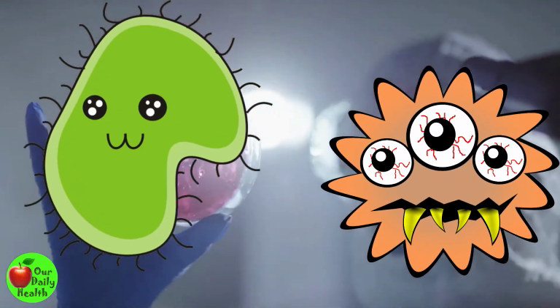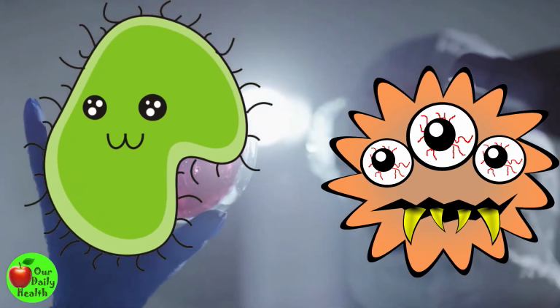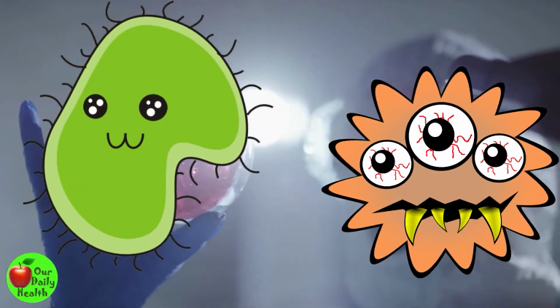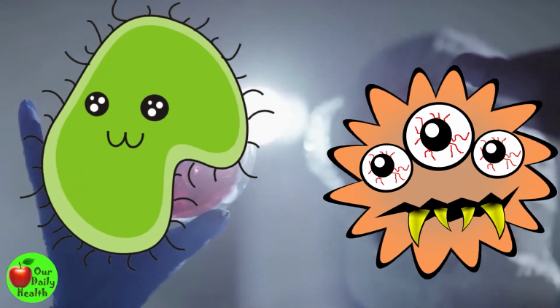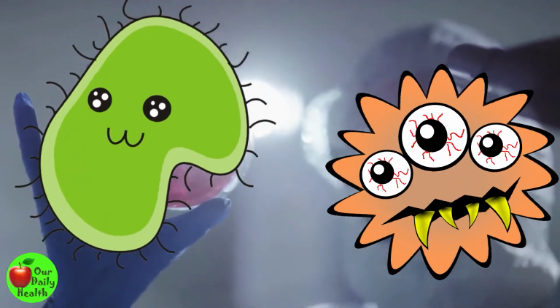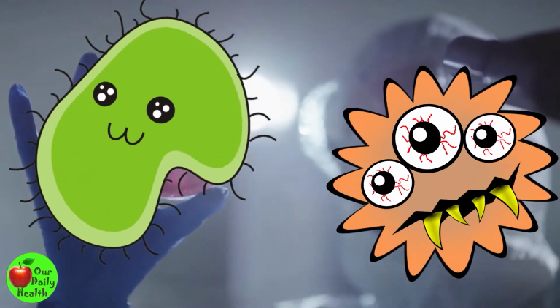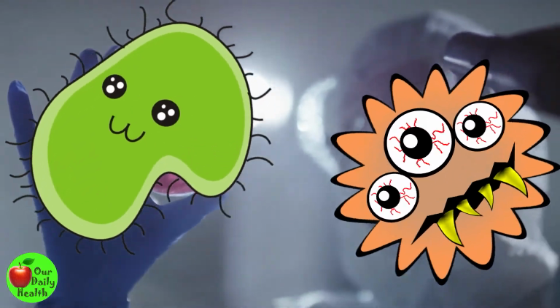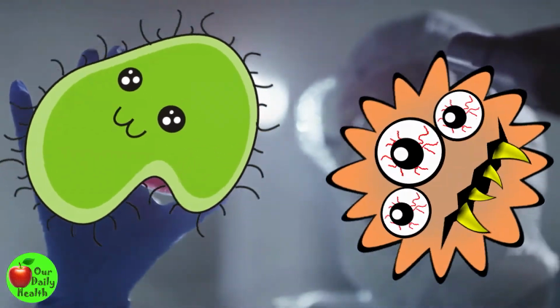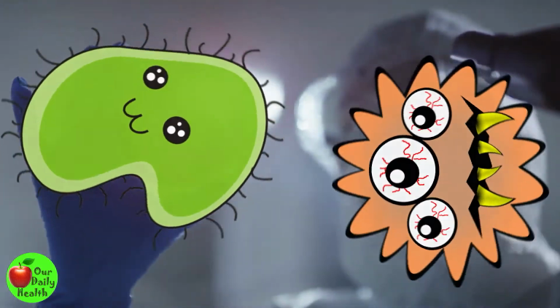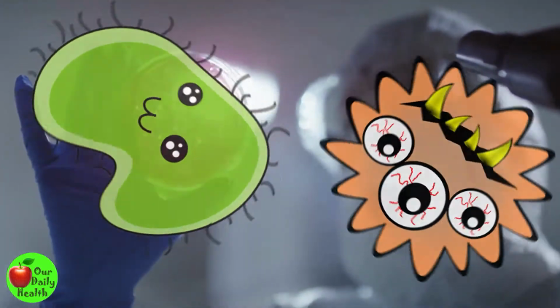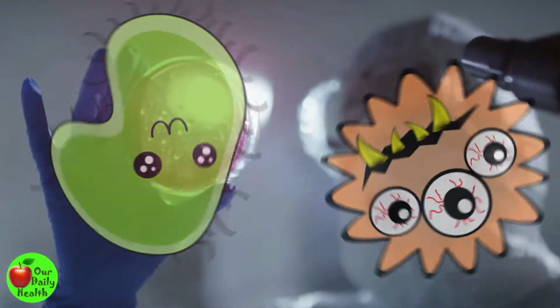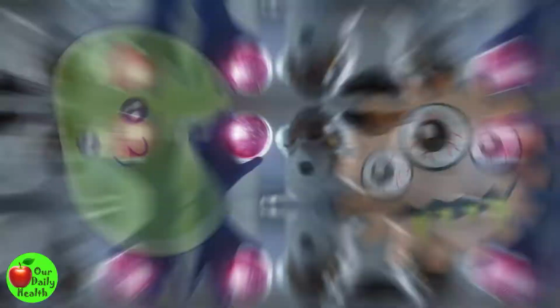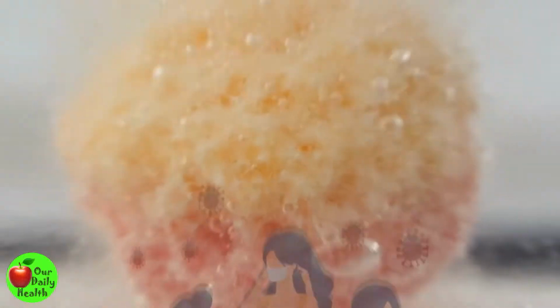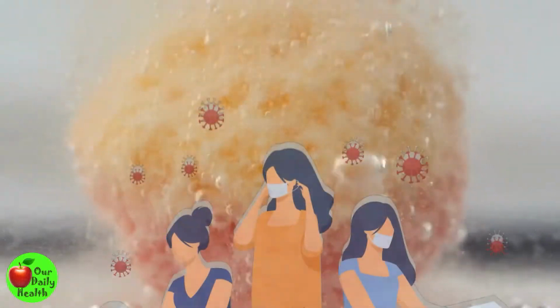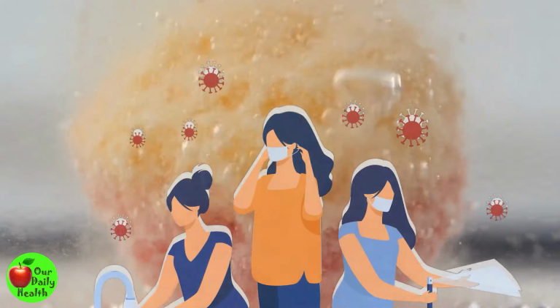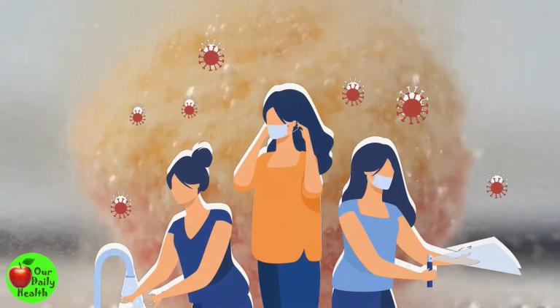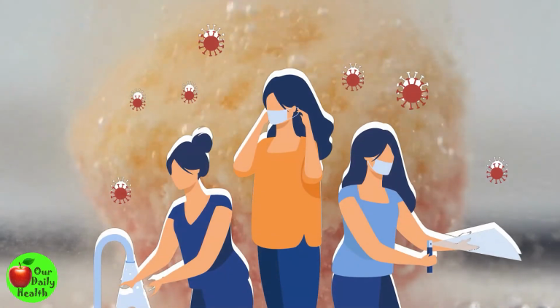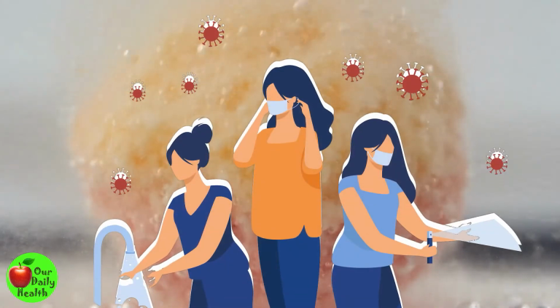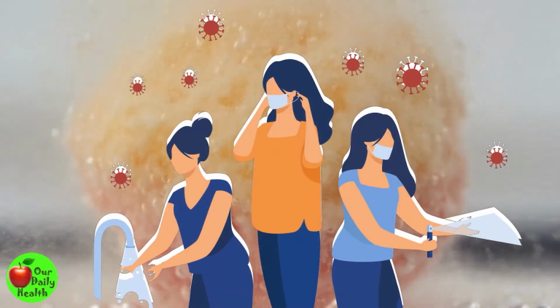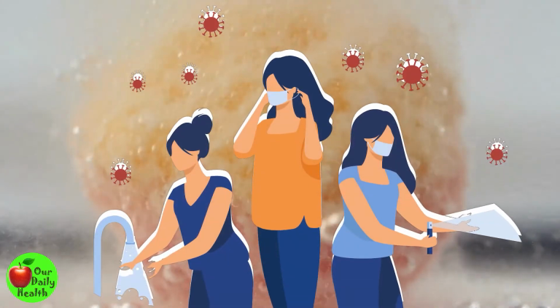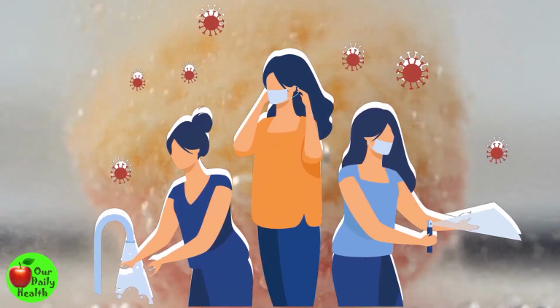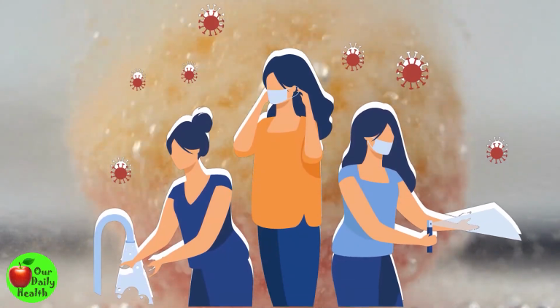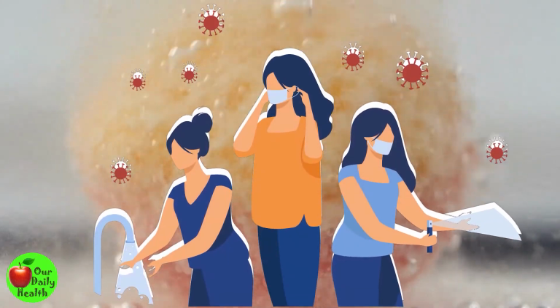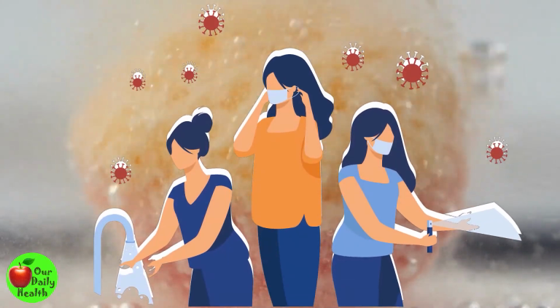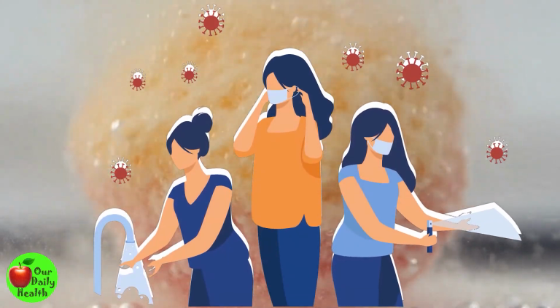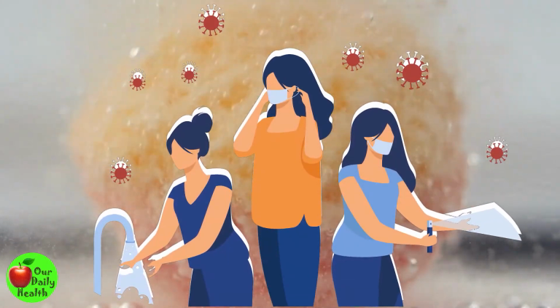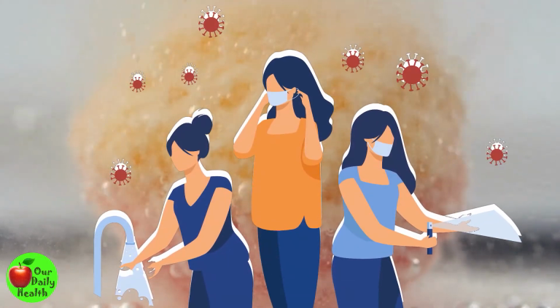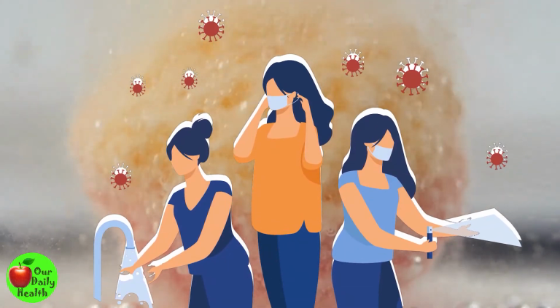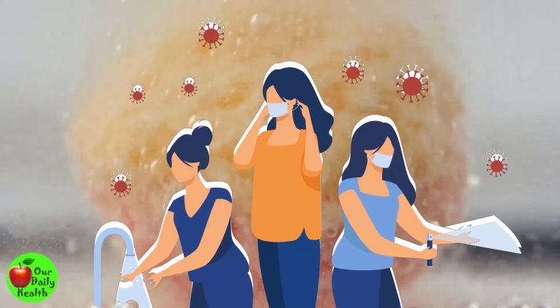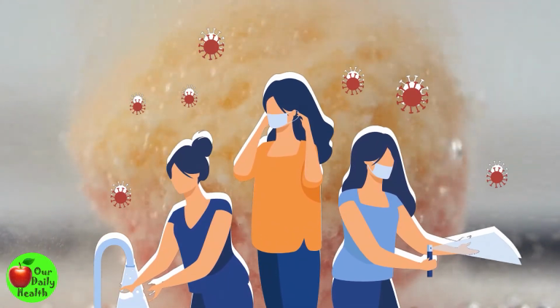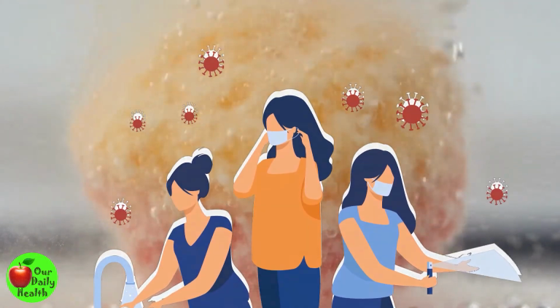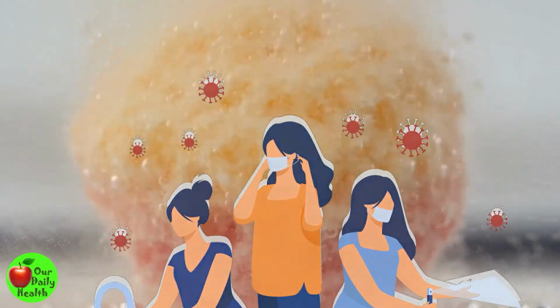Are you worried to hear this? Well, no need to. With proper treatment and self-hygiene, you can get rid of this unpleasant condition.